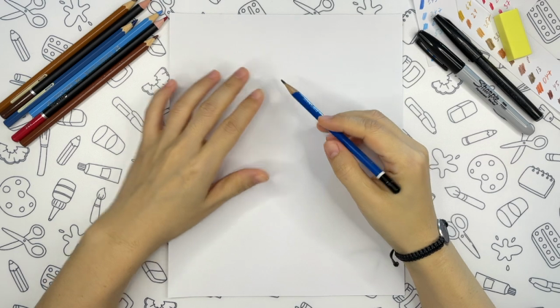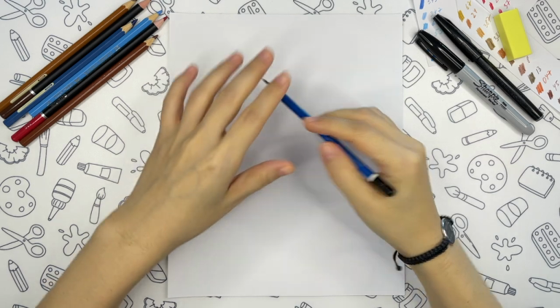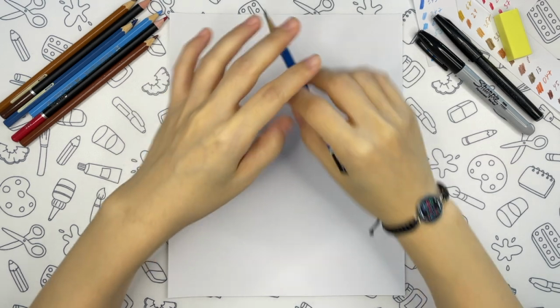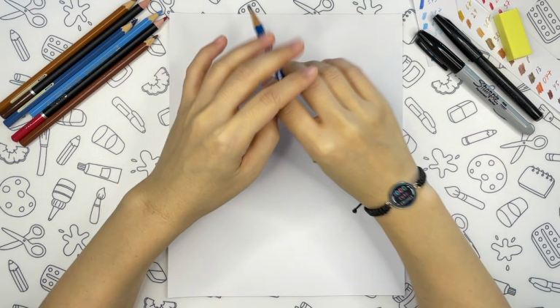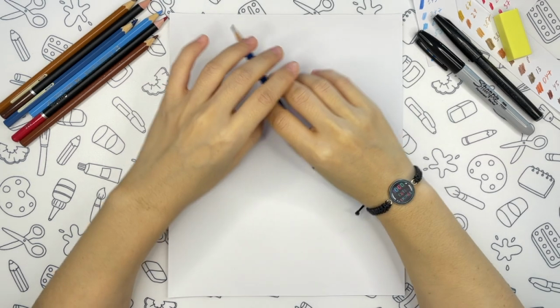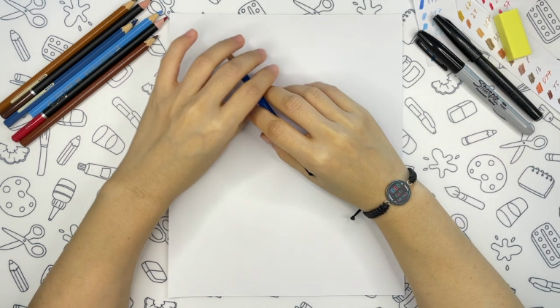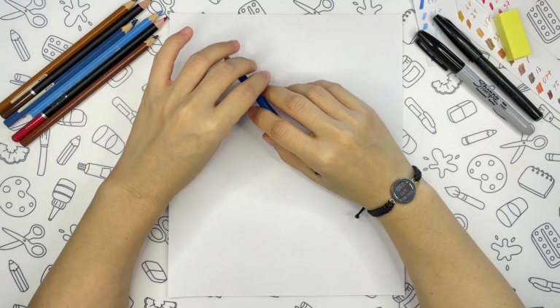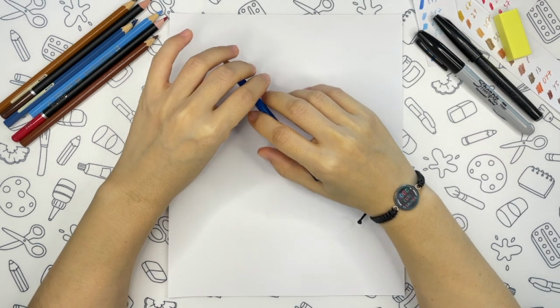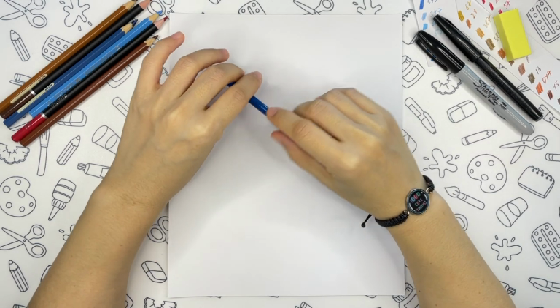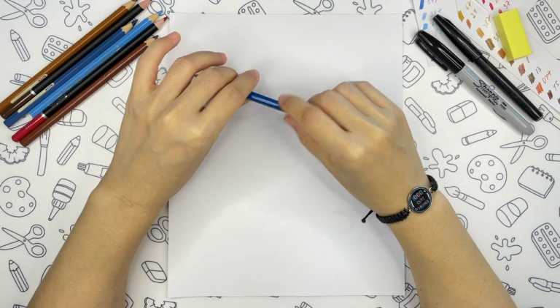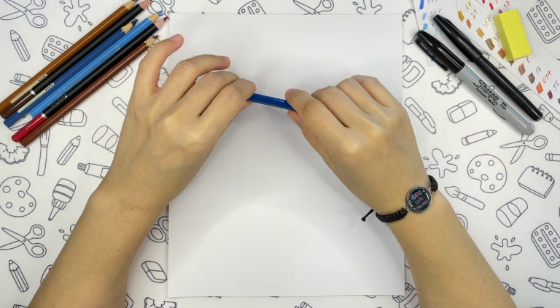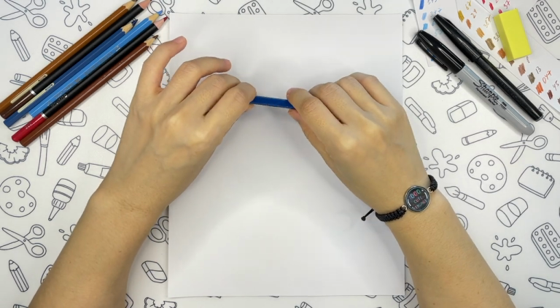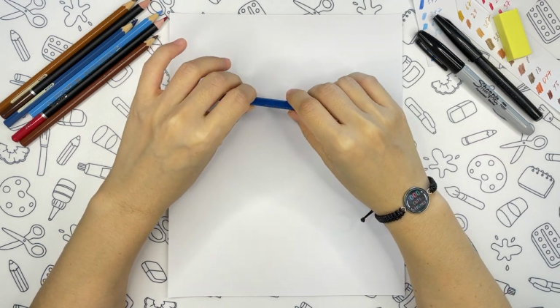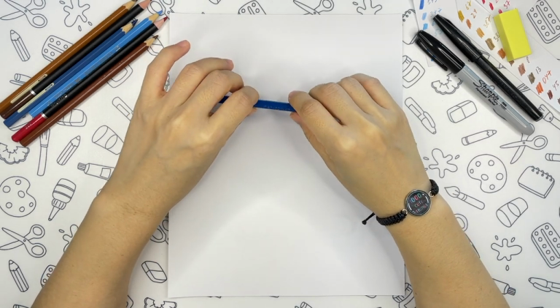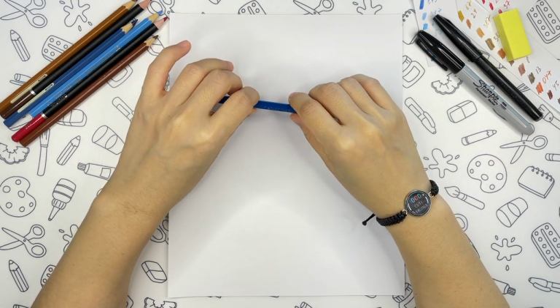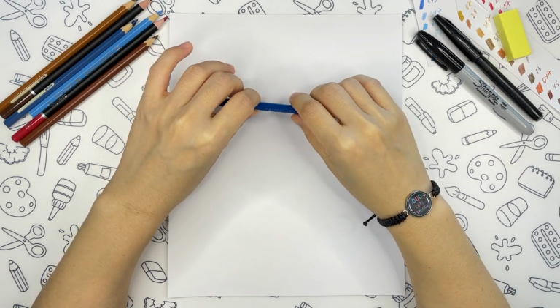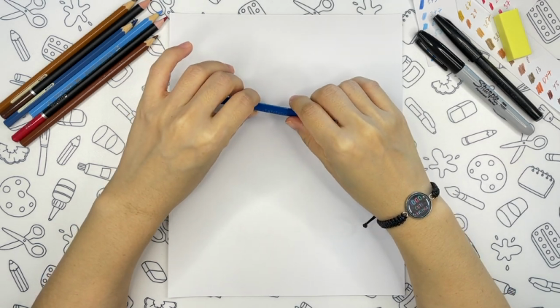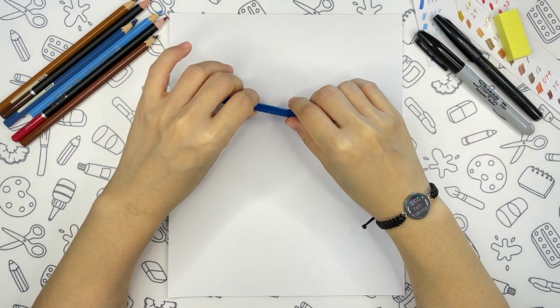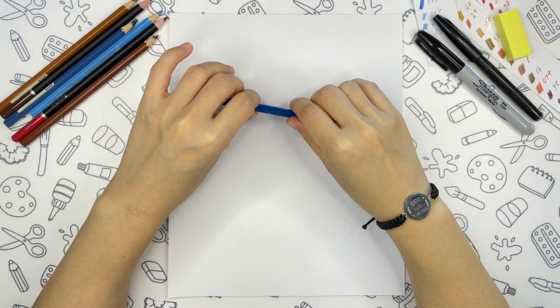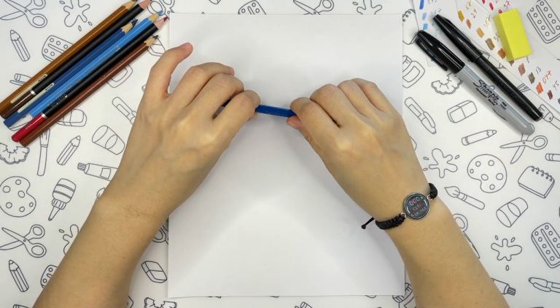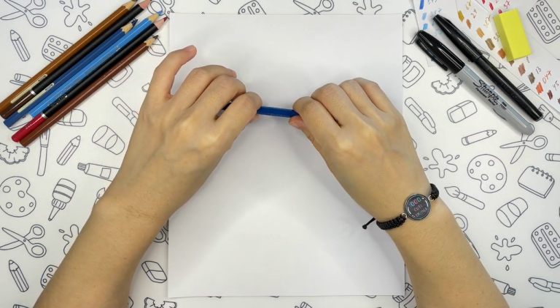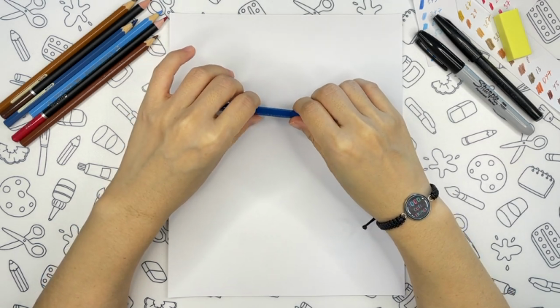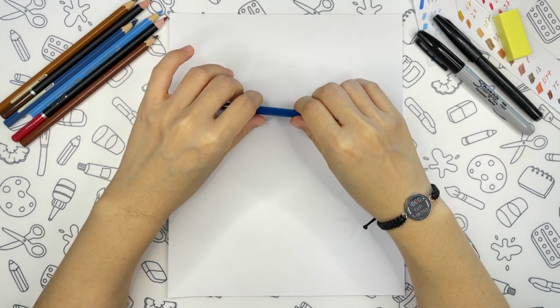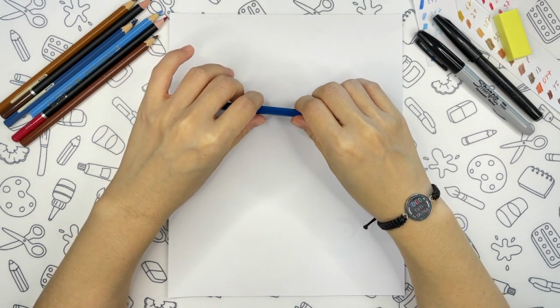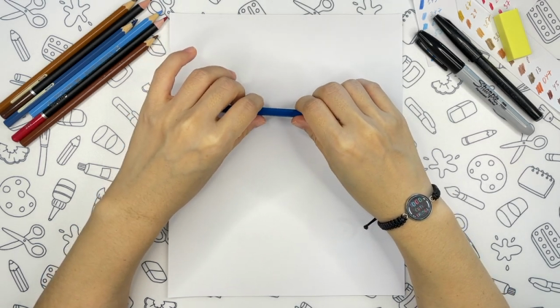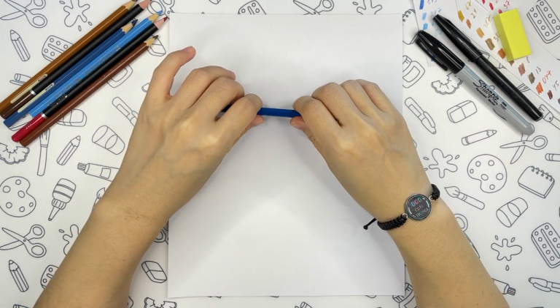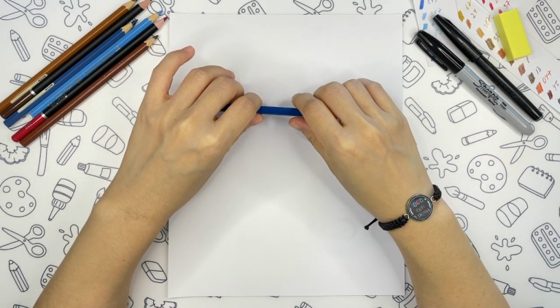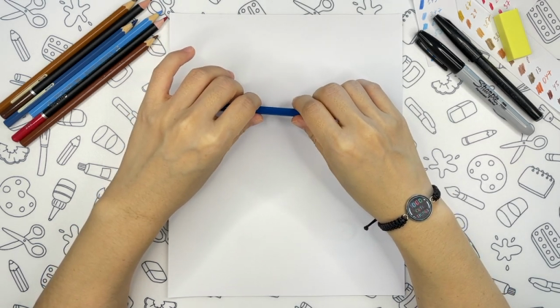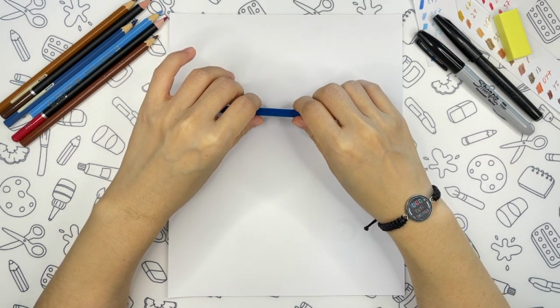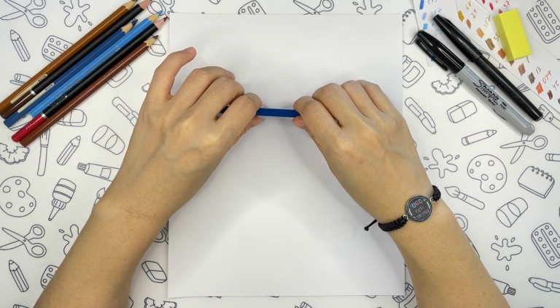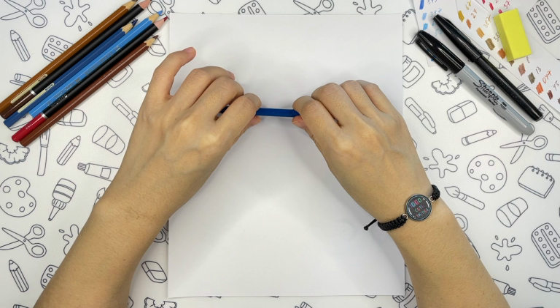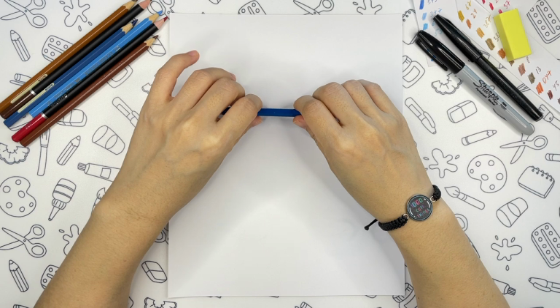Hi guys! Today's cute thing to draw is a teddy bear. Are you ready?